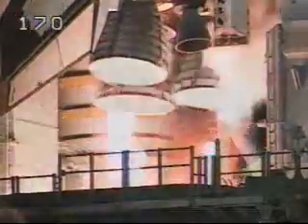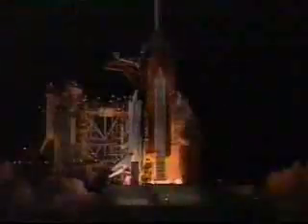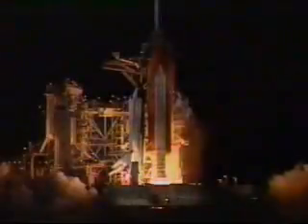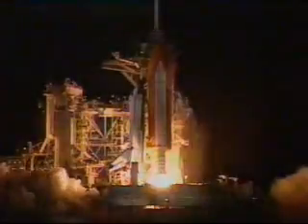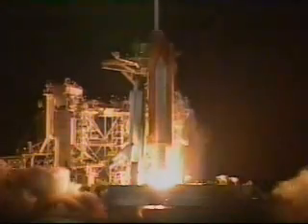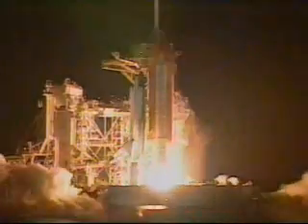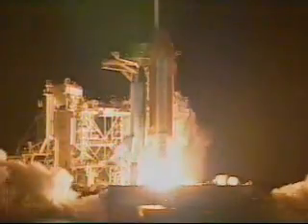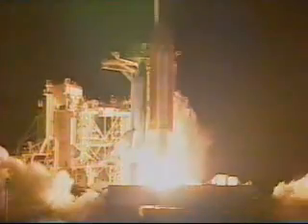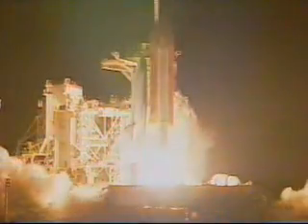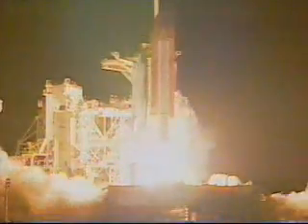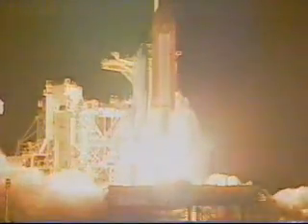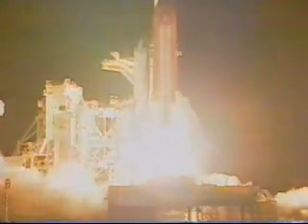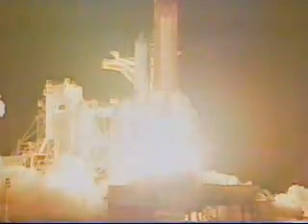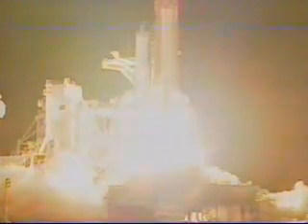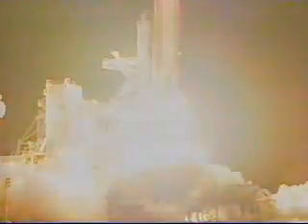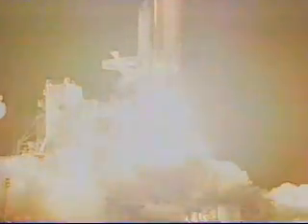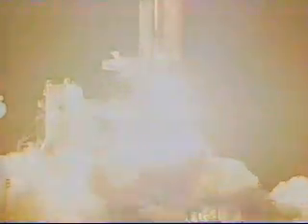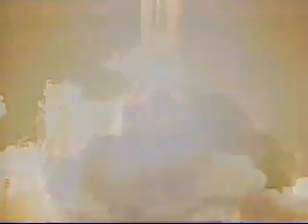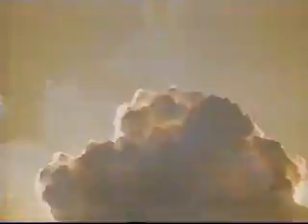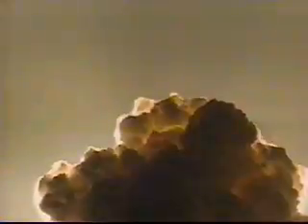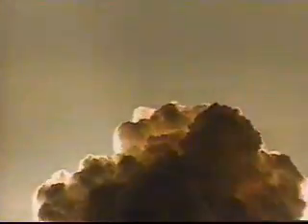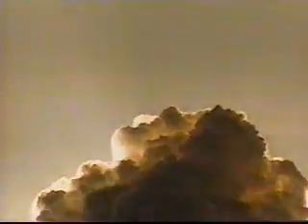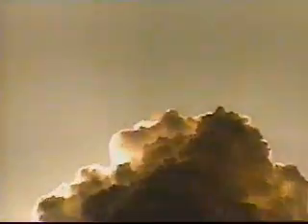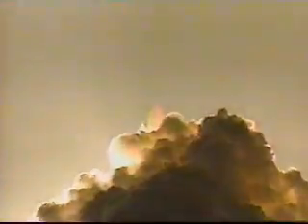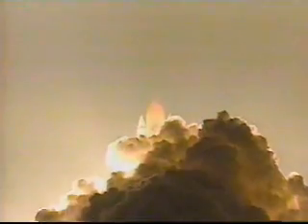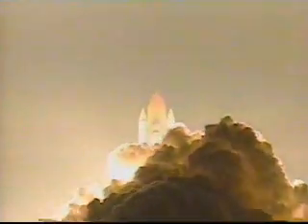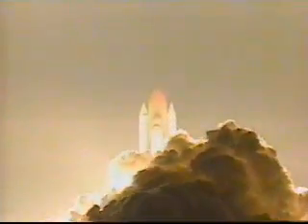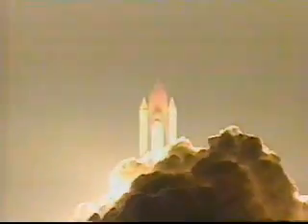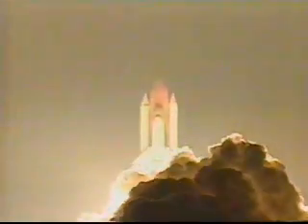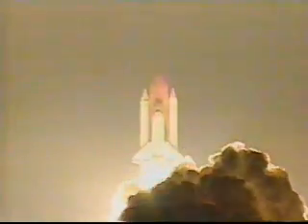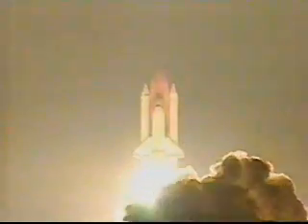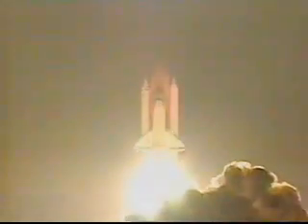We have booster ignition and liftoff of Columbia, reaching new heights for women and x-ray astronomy.